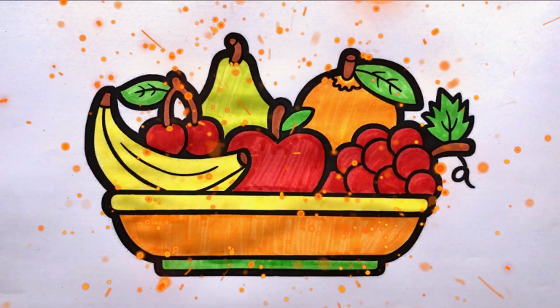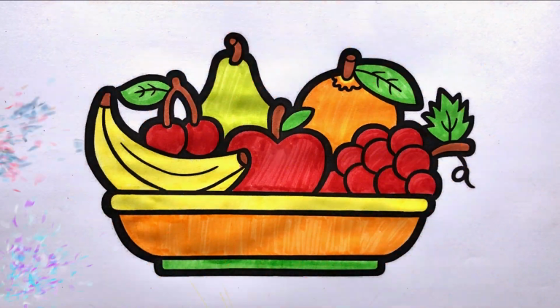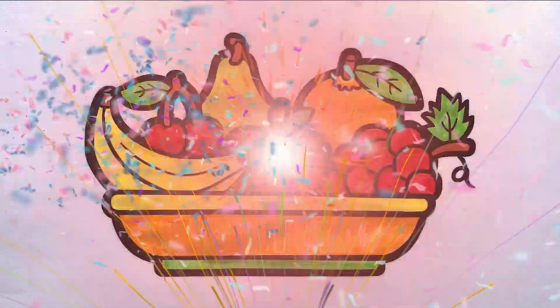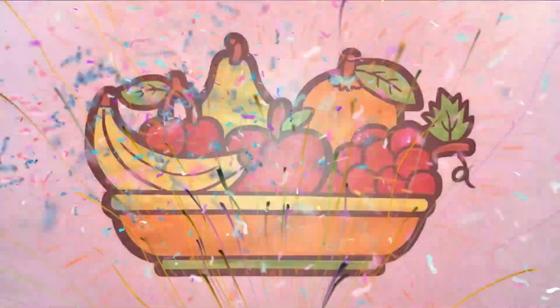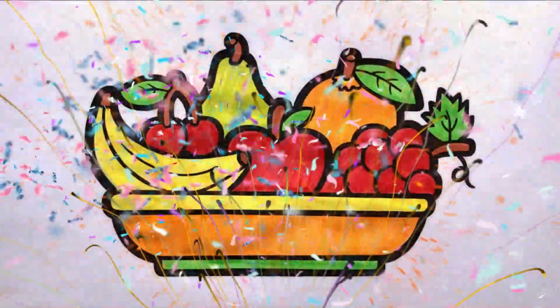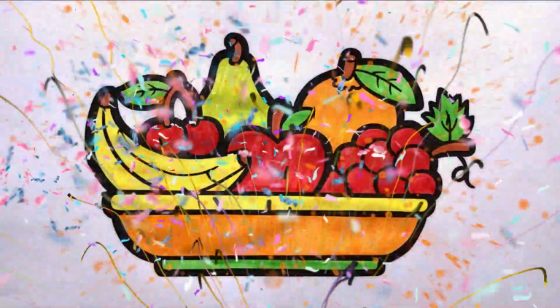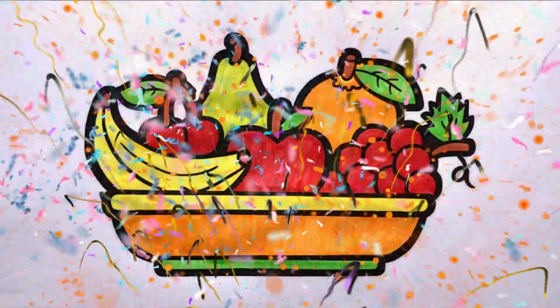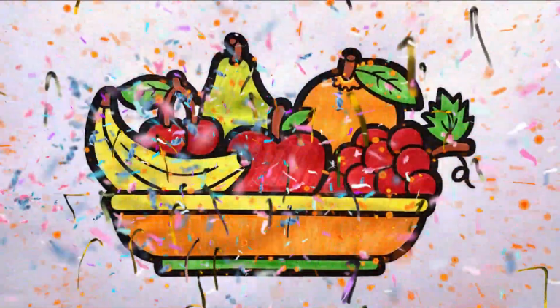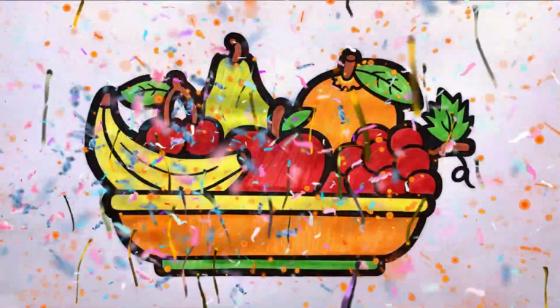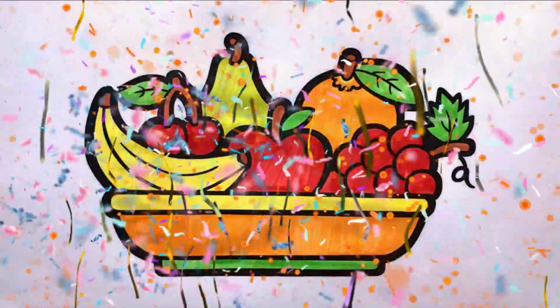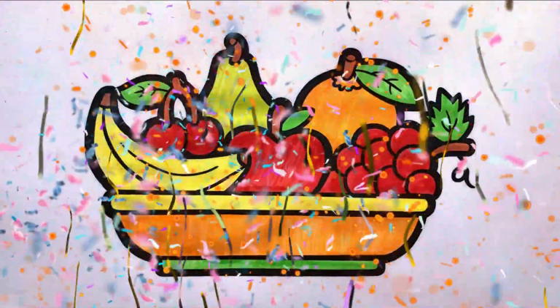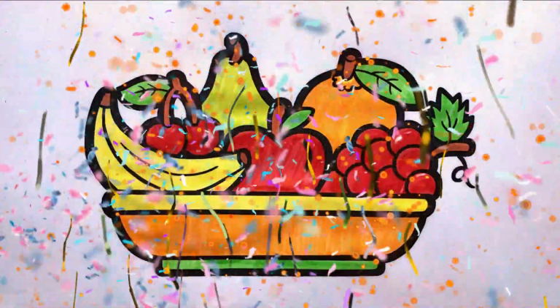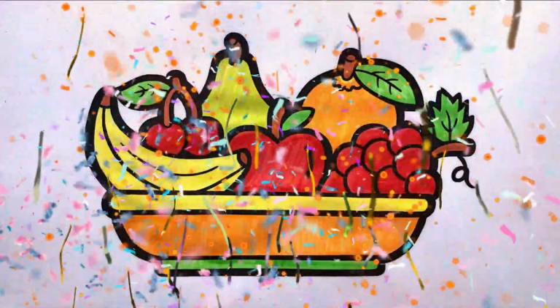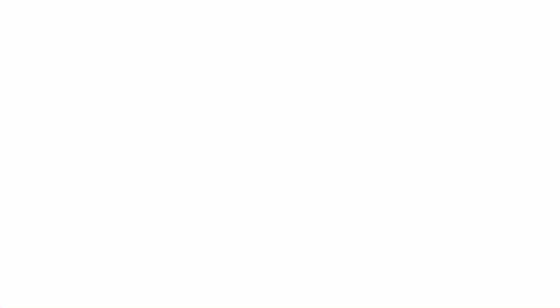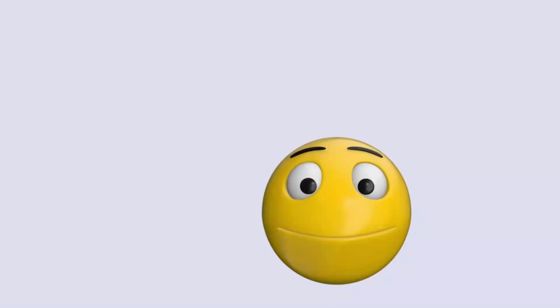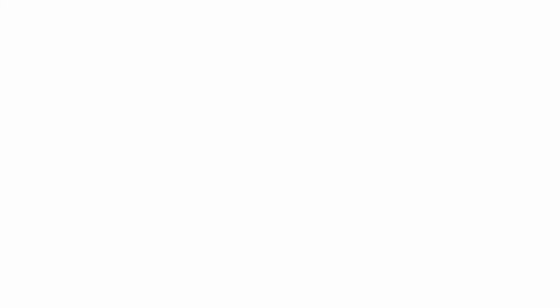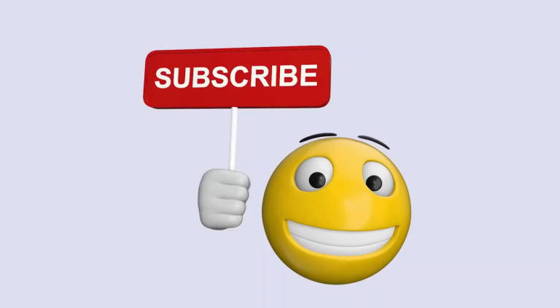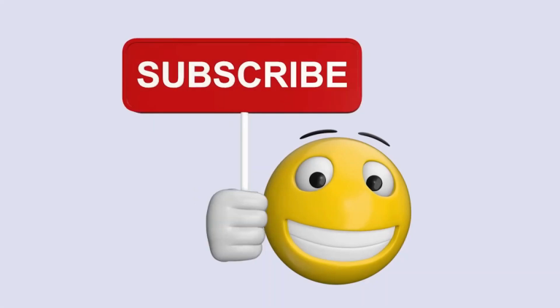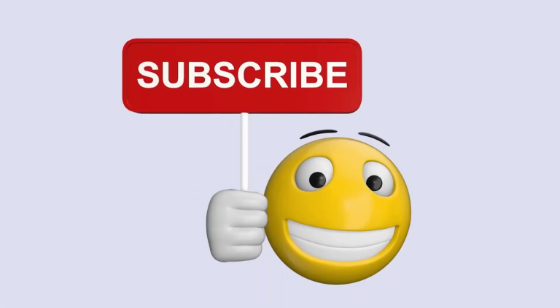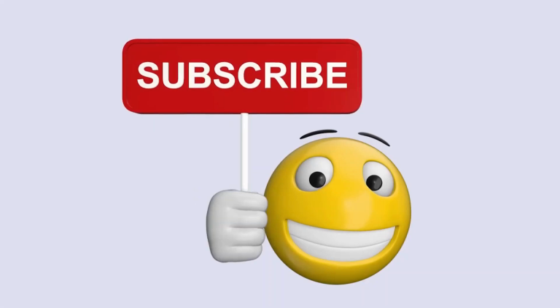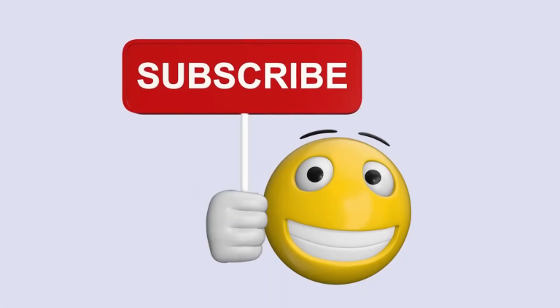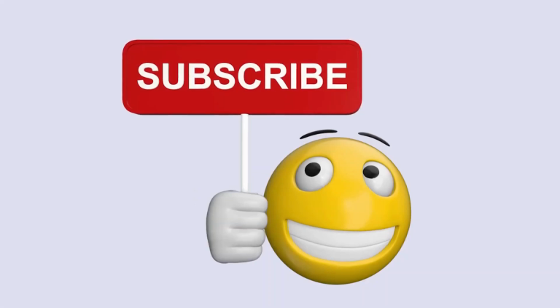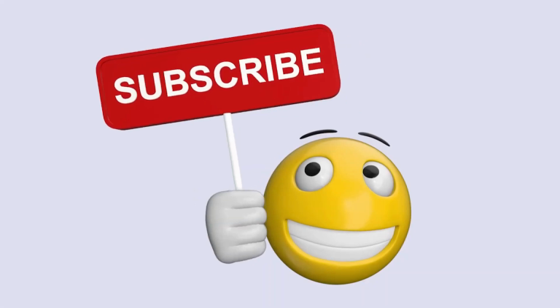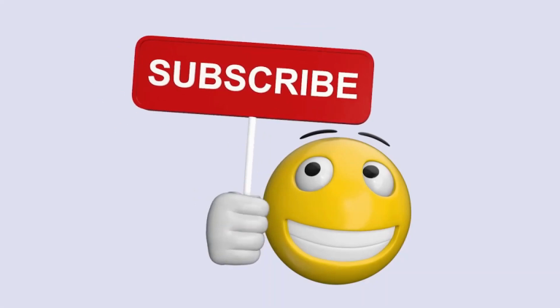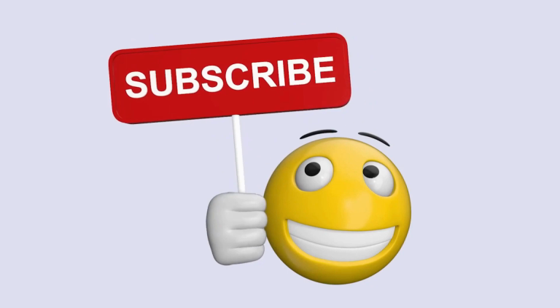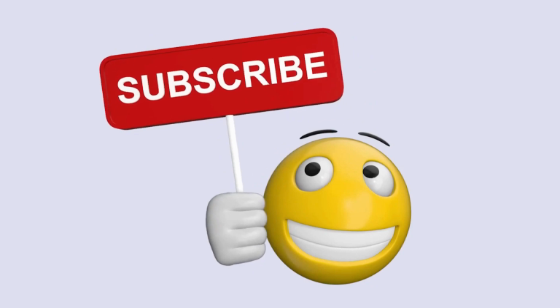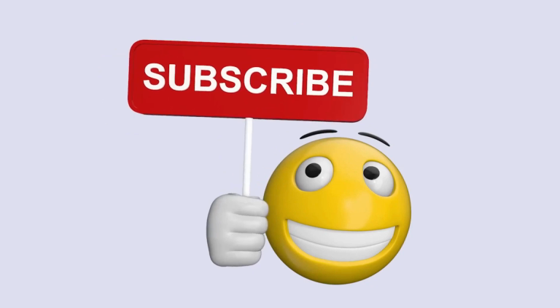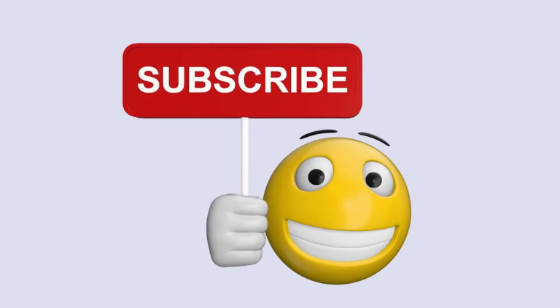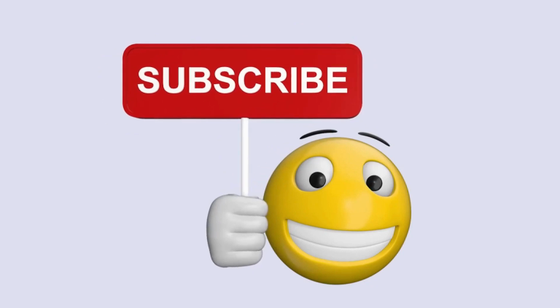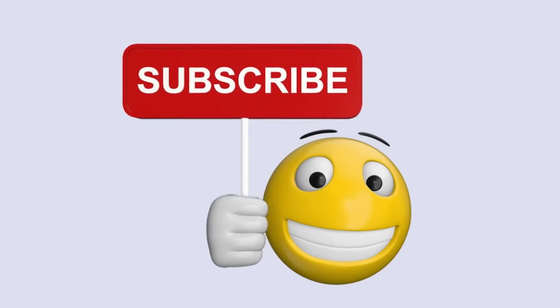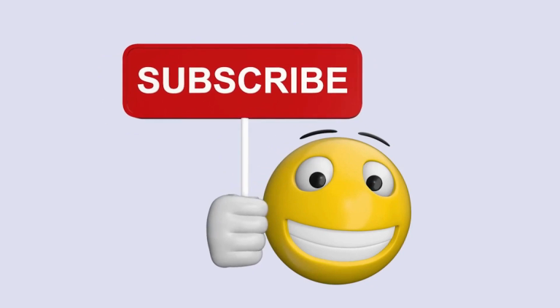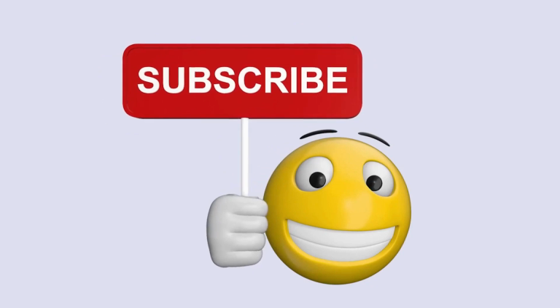Little Red Wagon Painted Blue. Subscribe us for more videos.